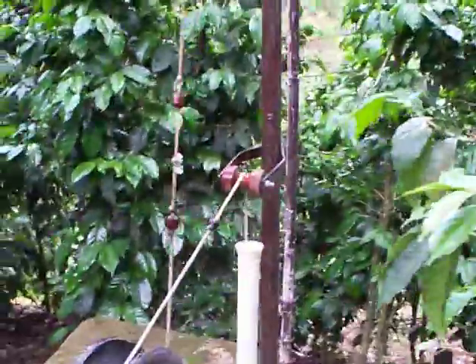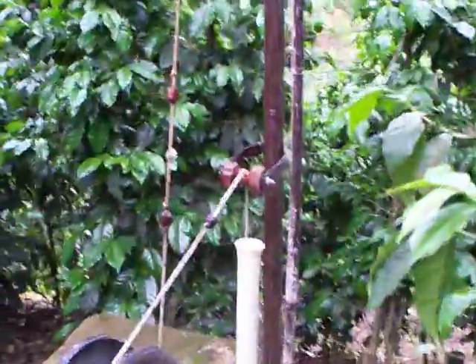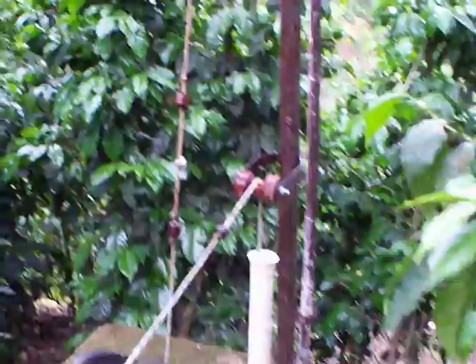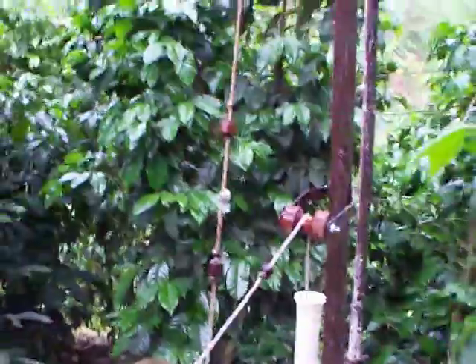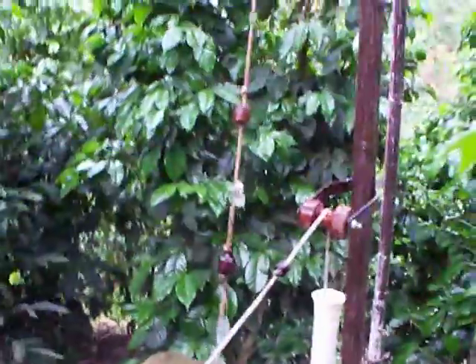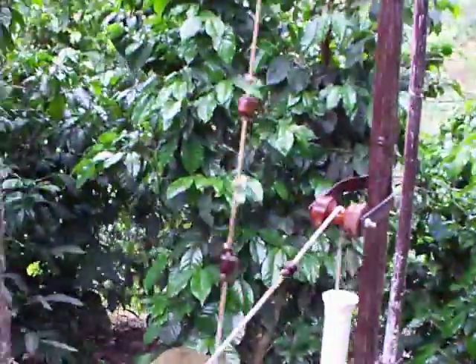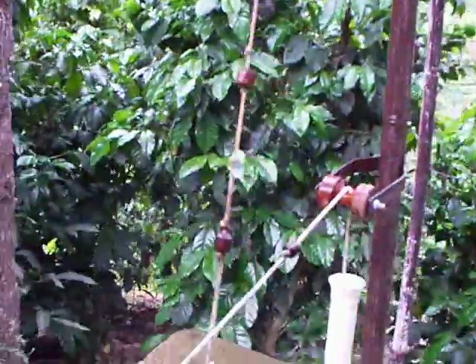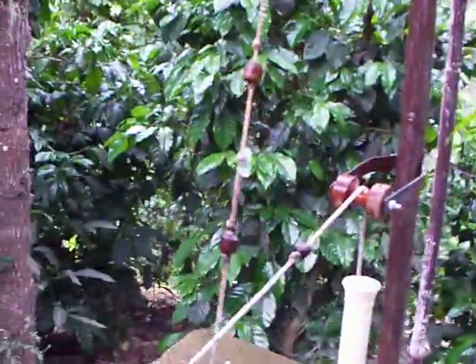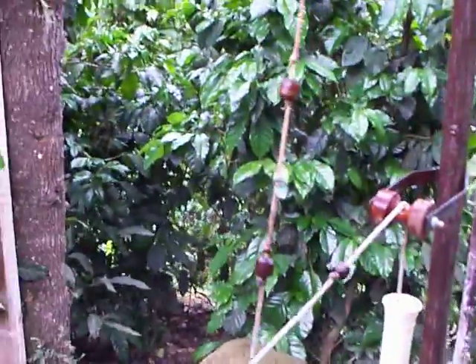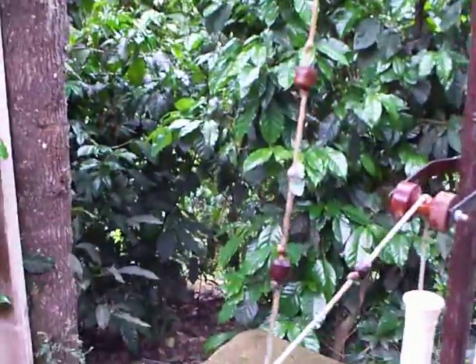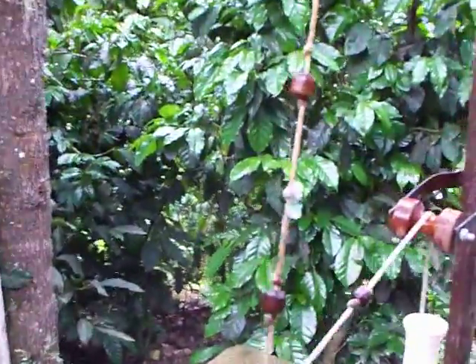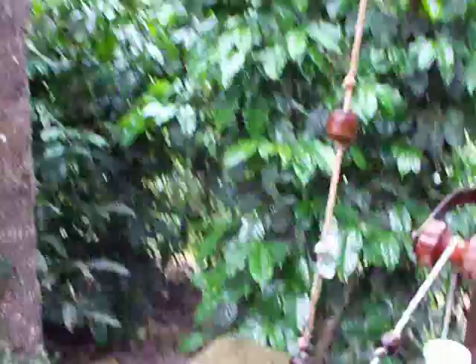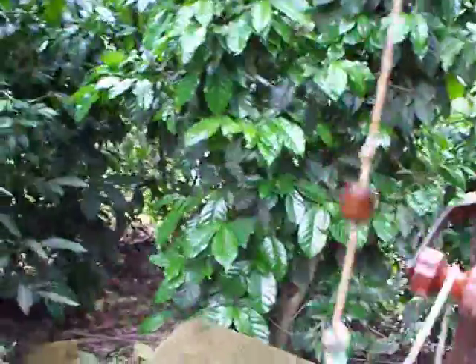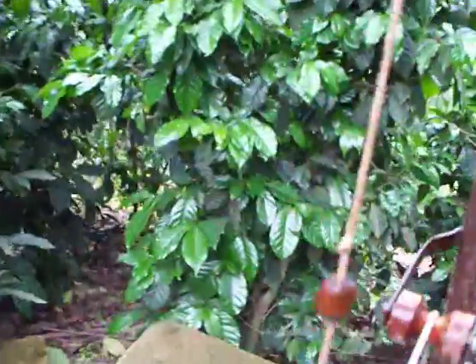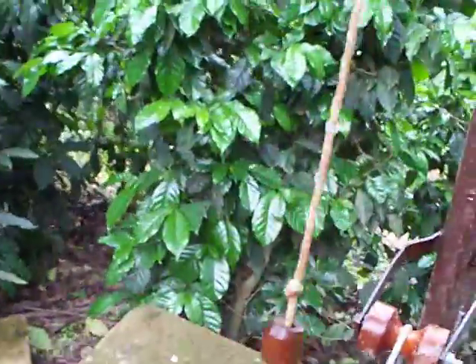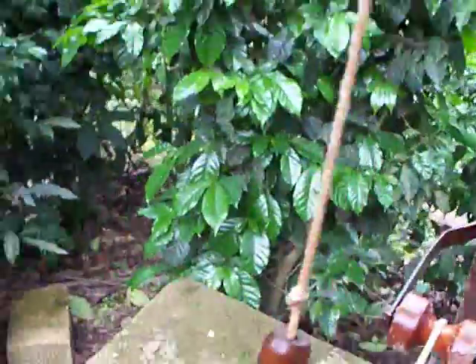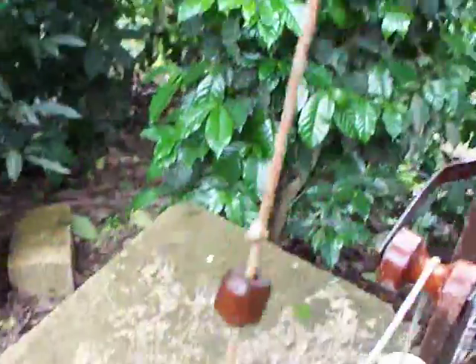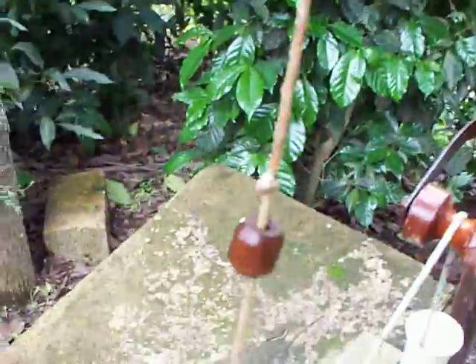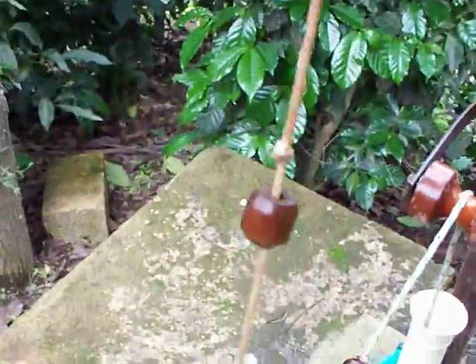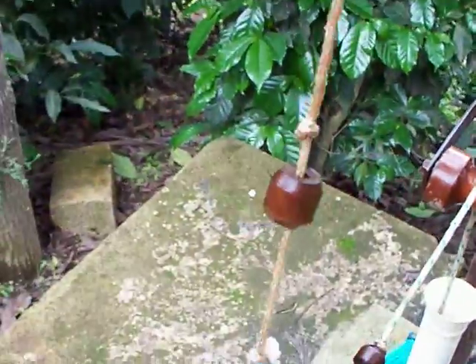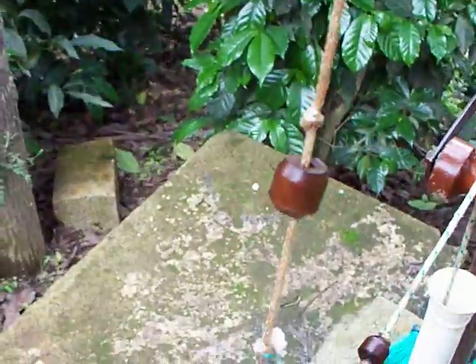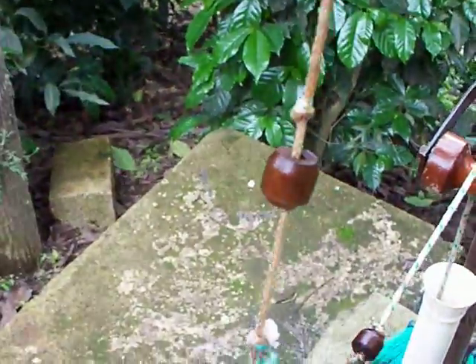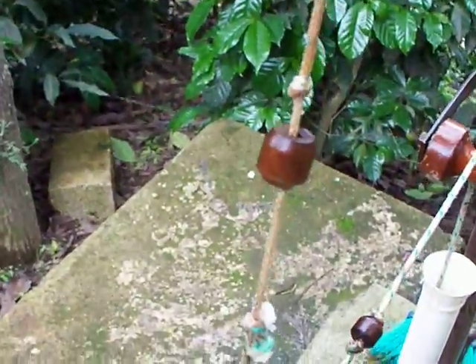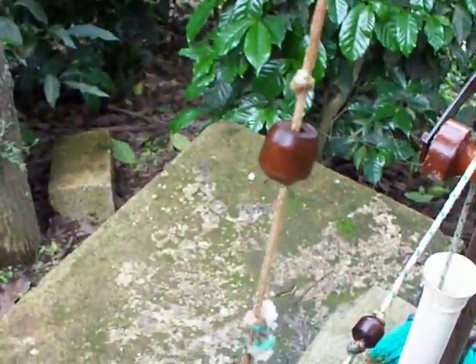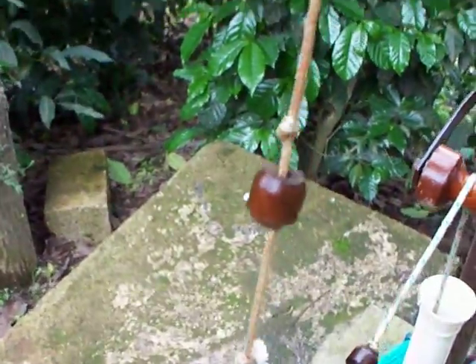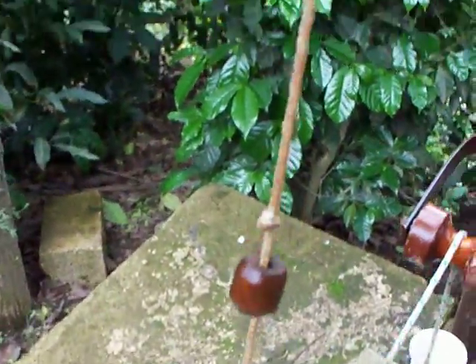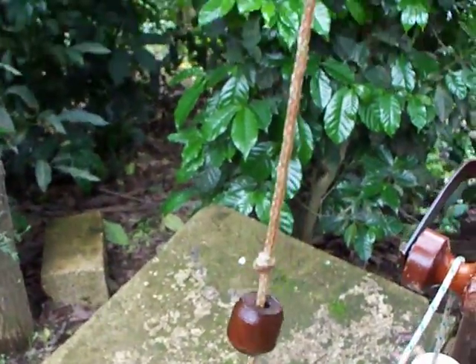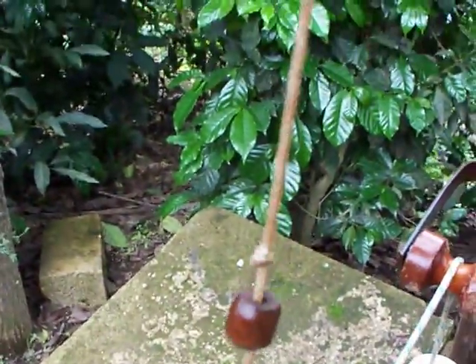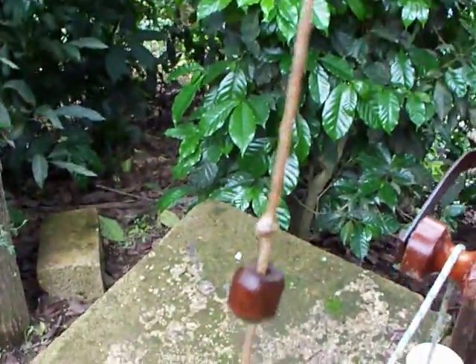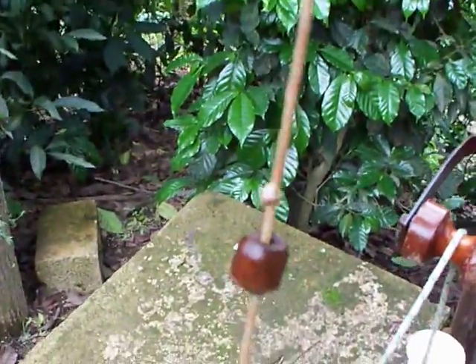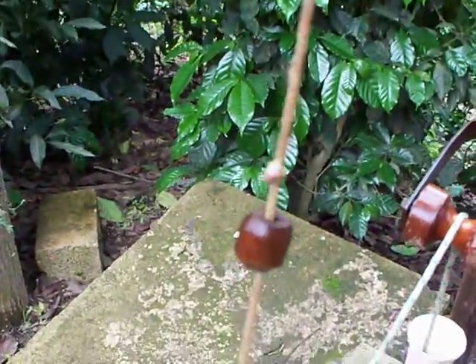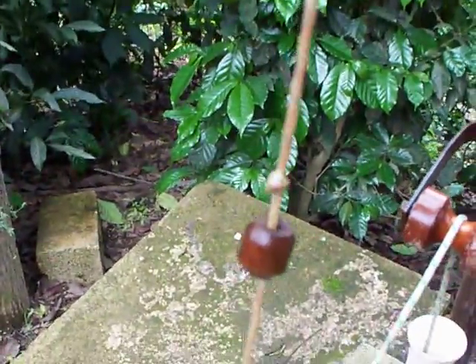The water is lifted up by these little válvulas, which are little beads held on by two knots.